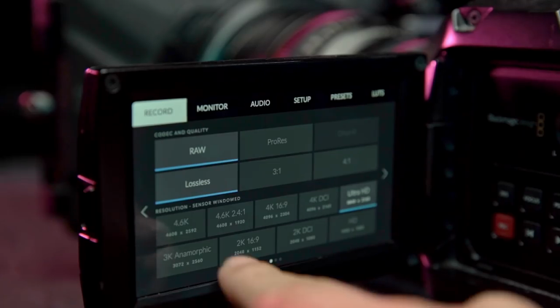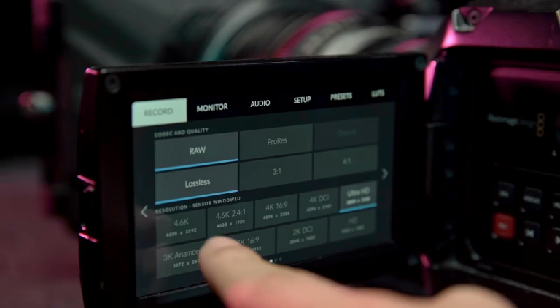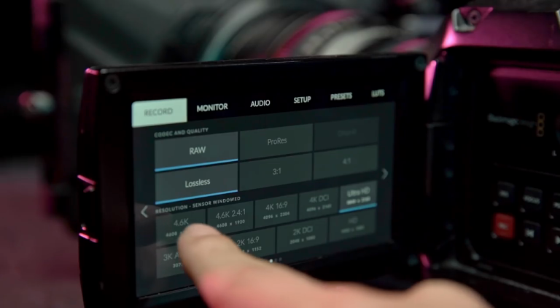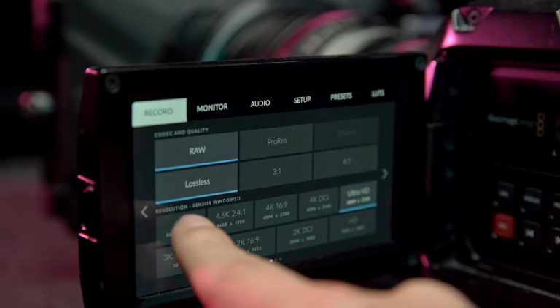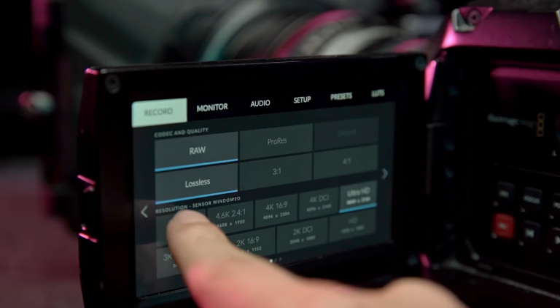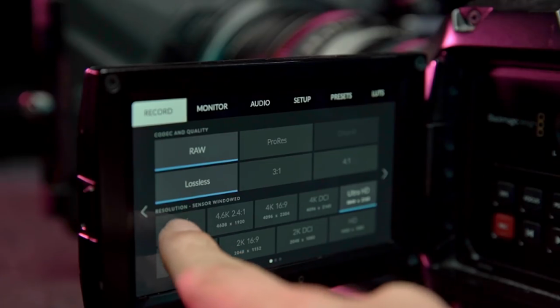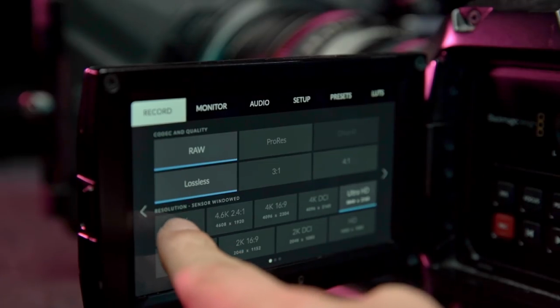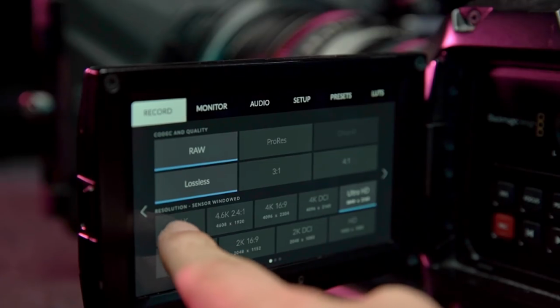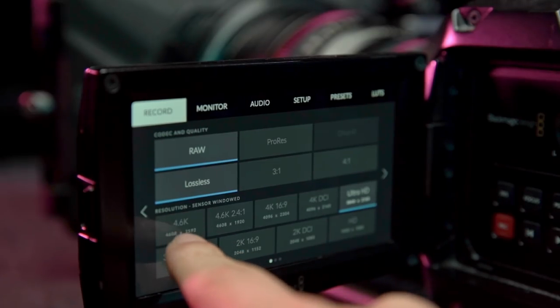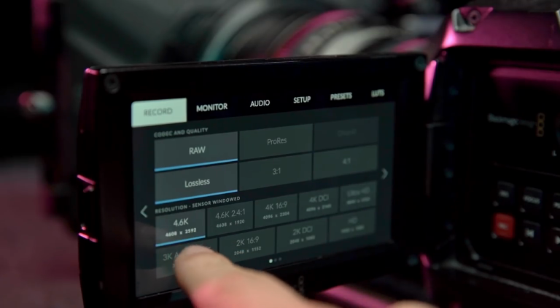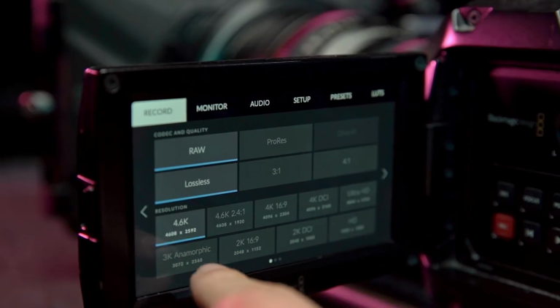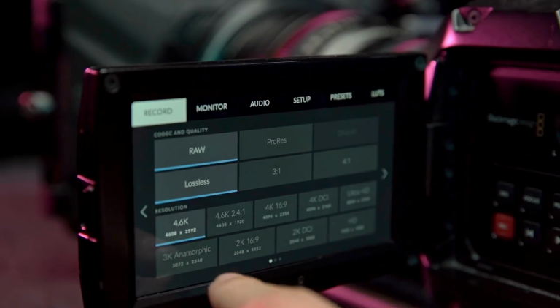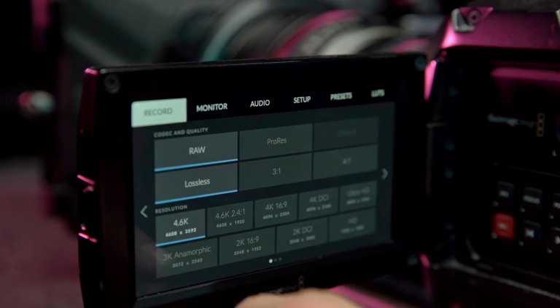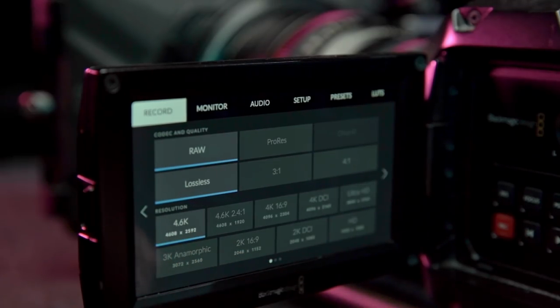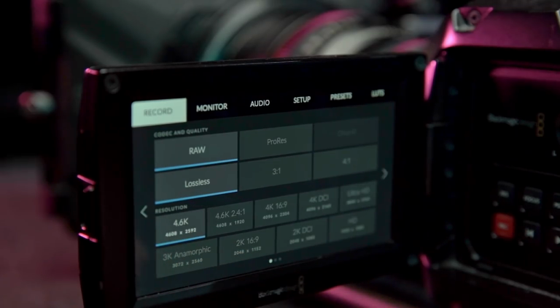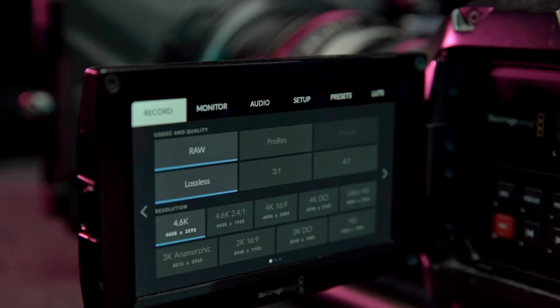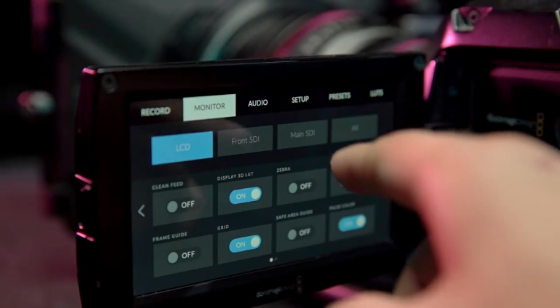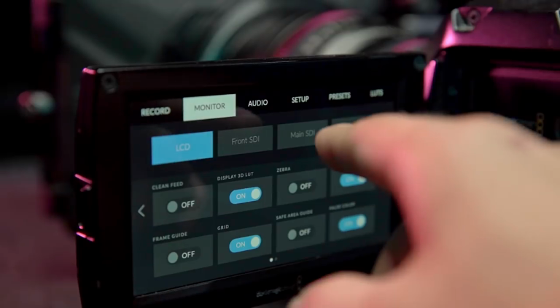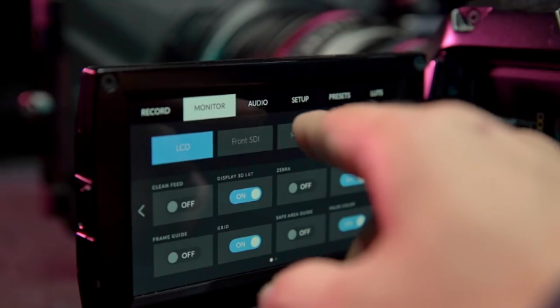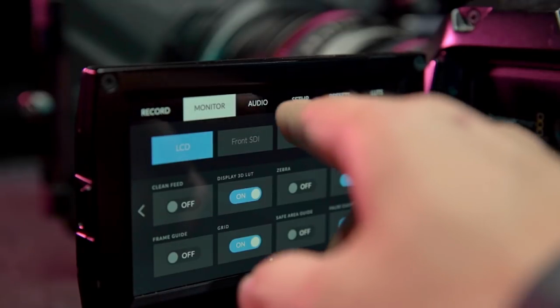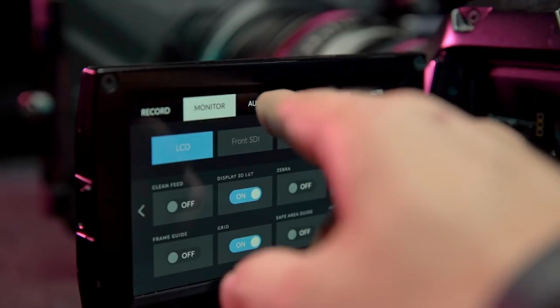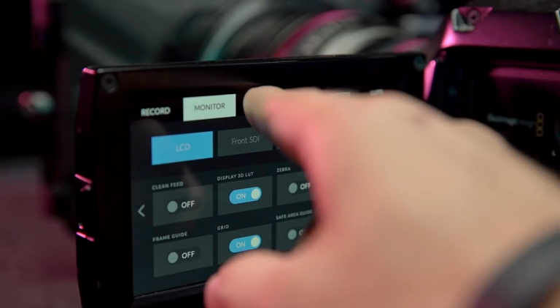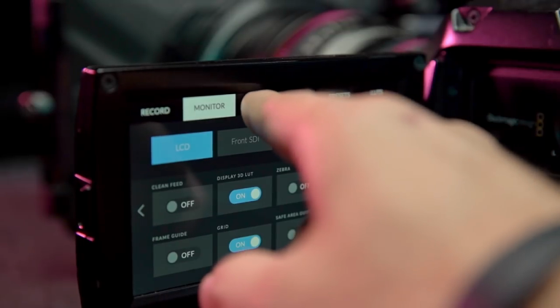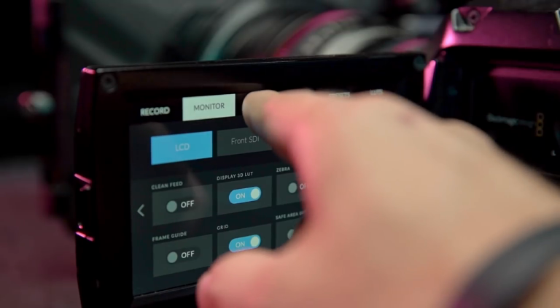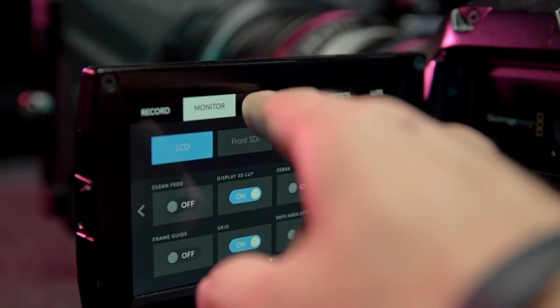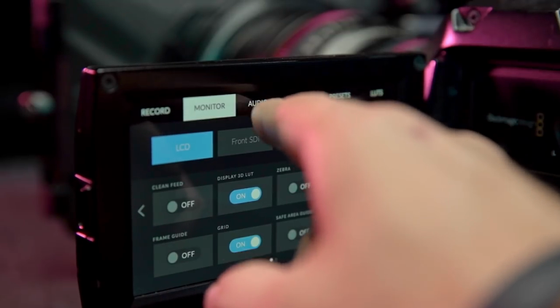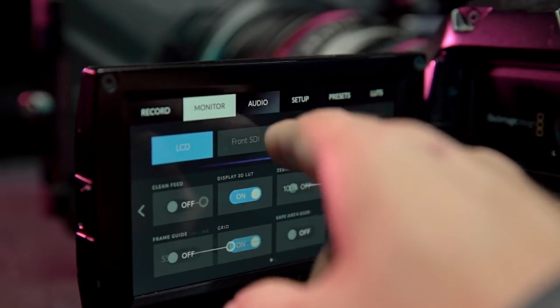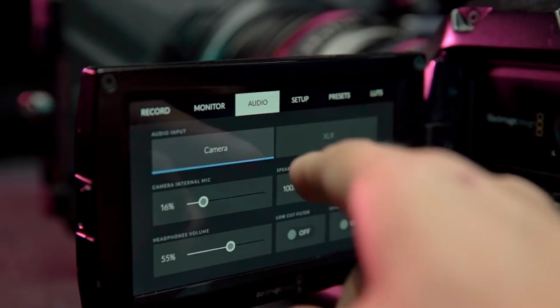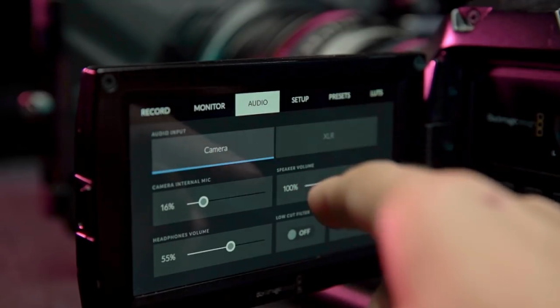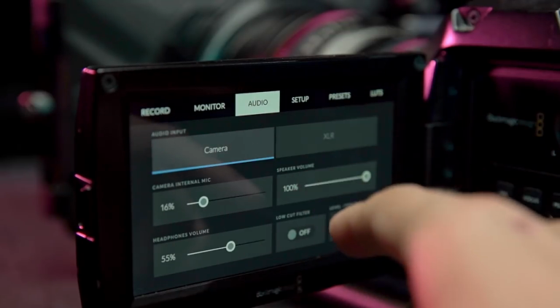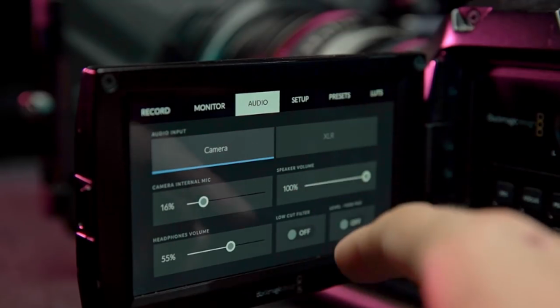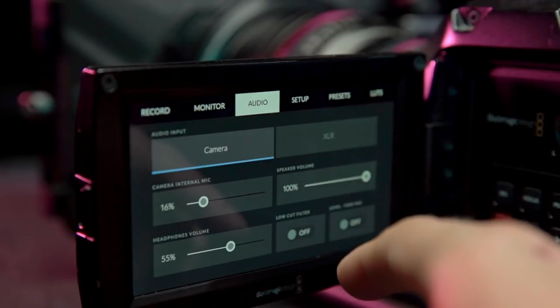The user interface on this camera is so easy to understand and work through. It's nothing like the complicated Sony menus.